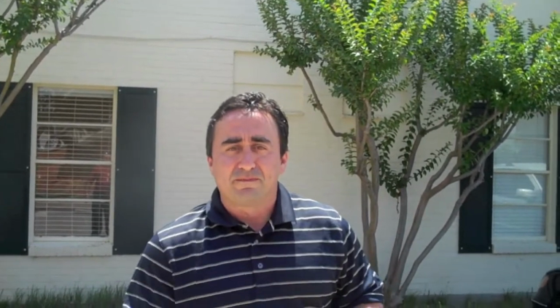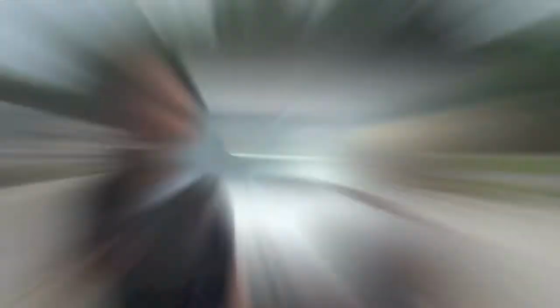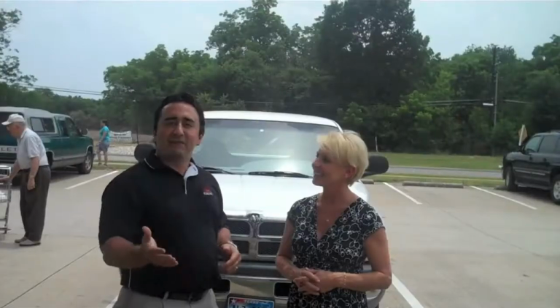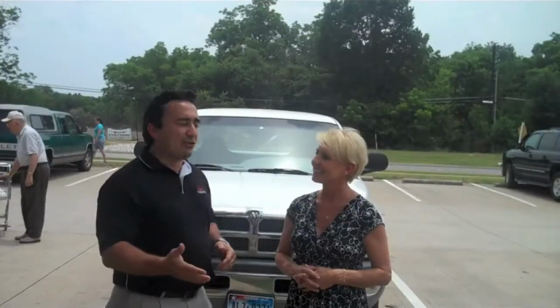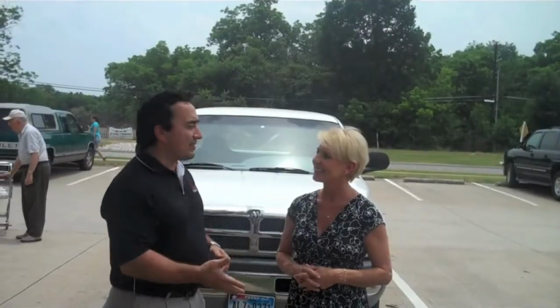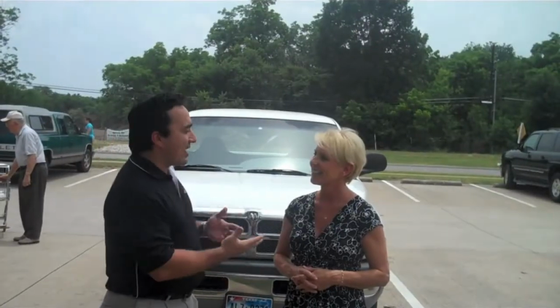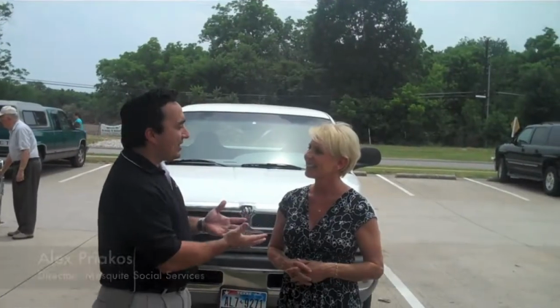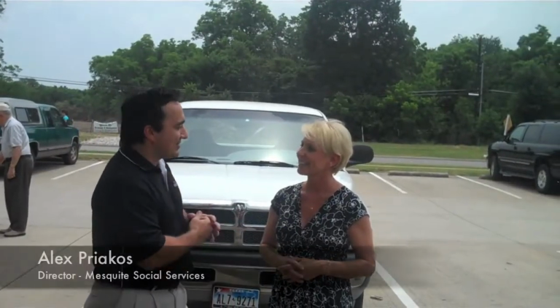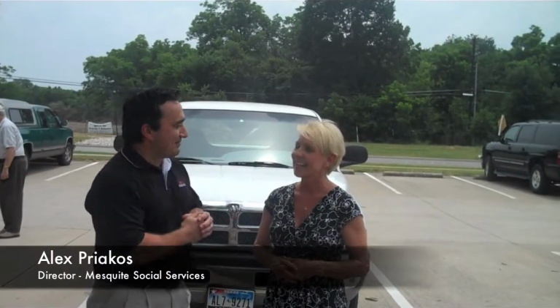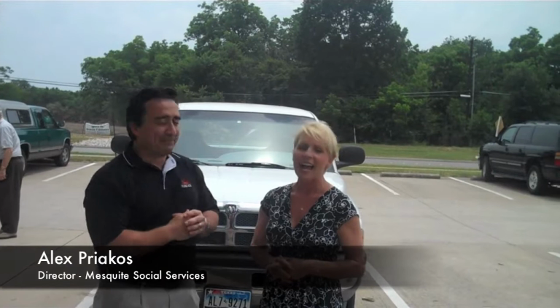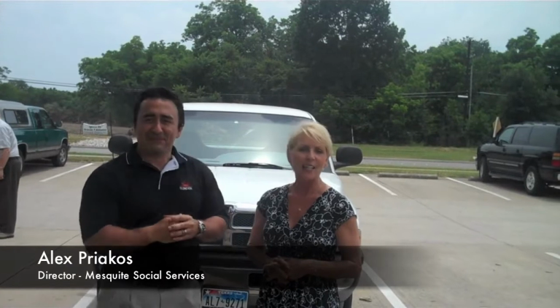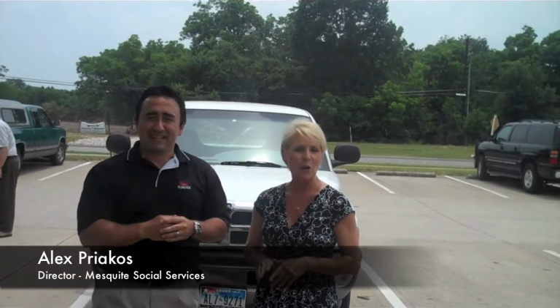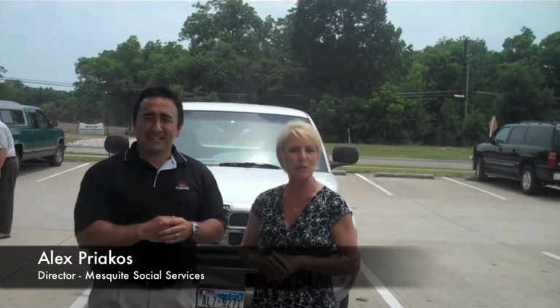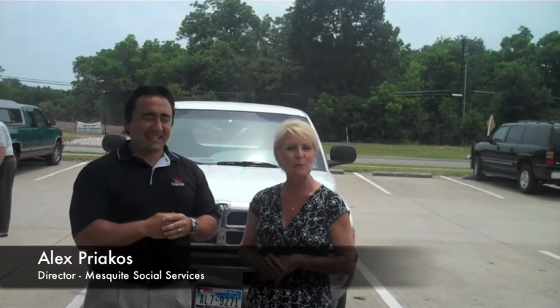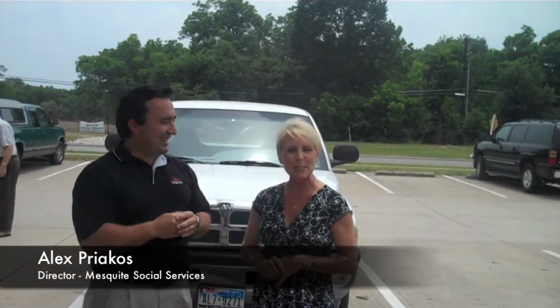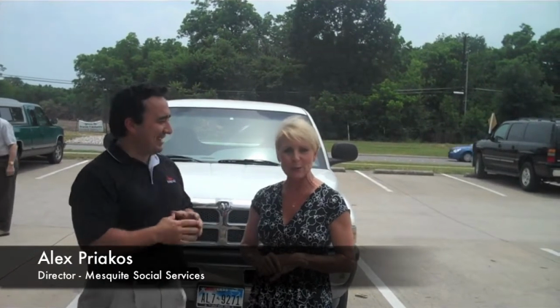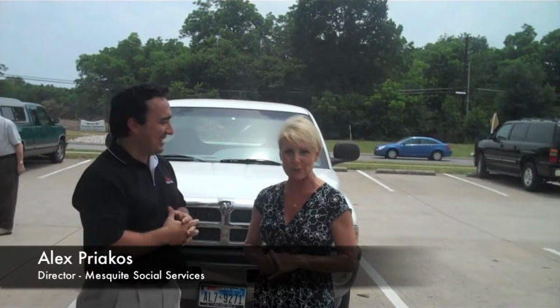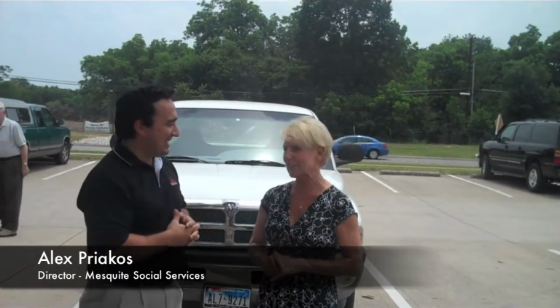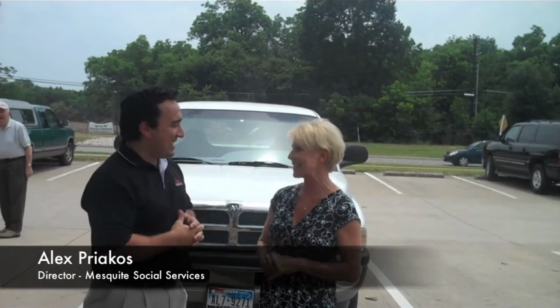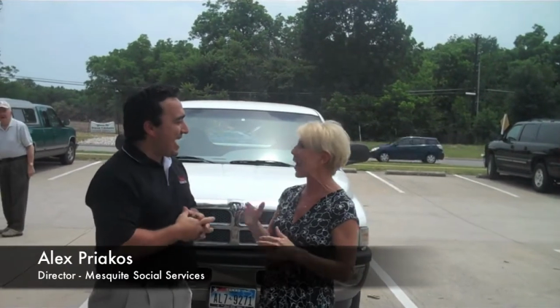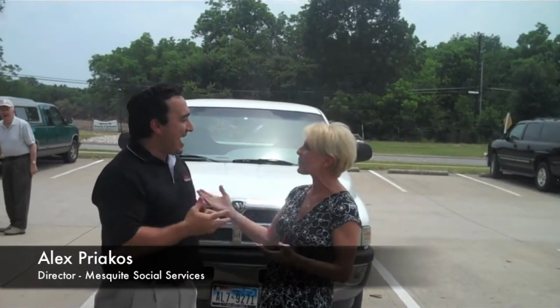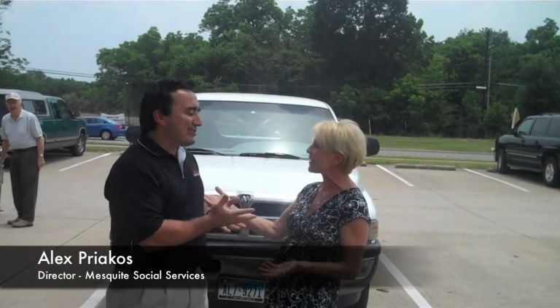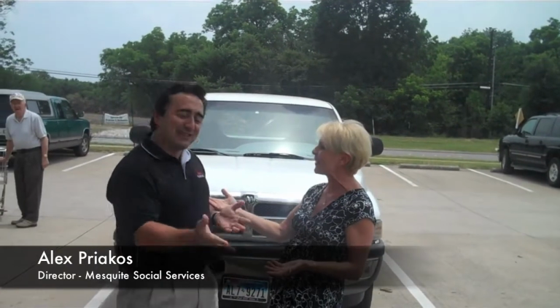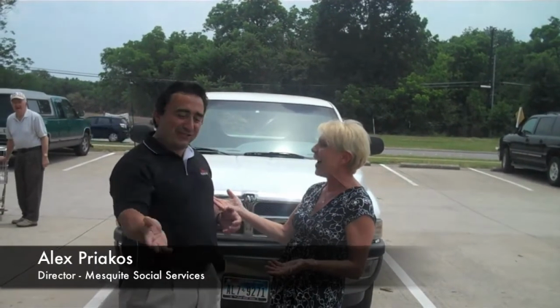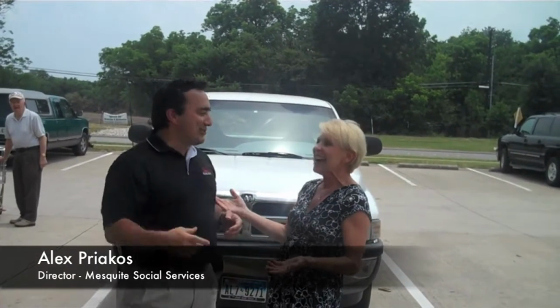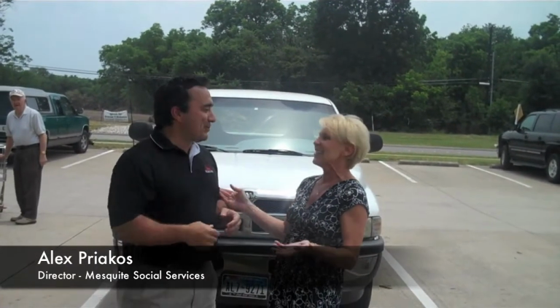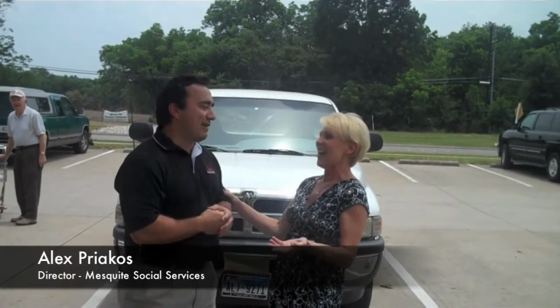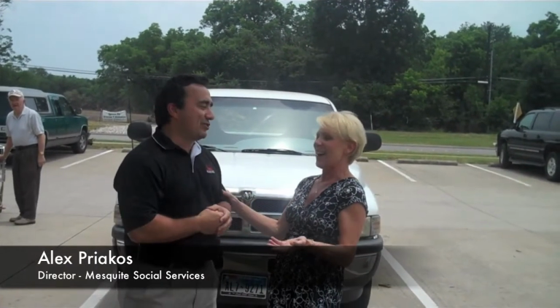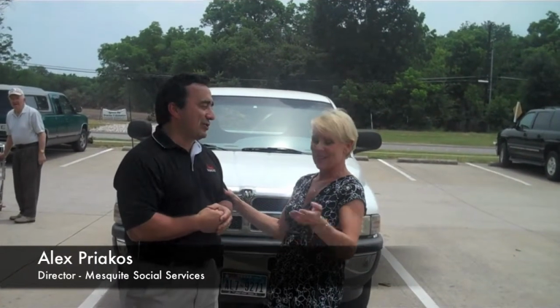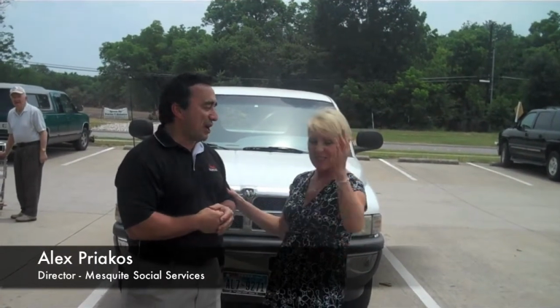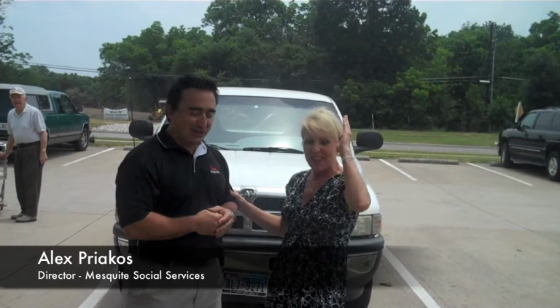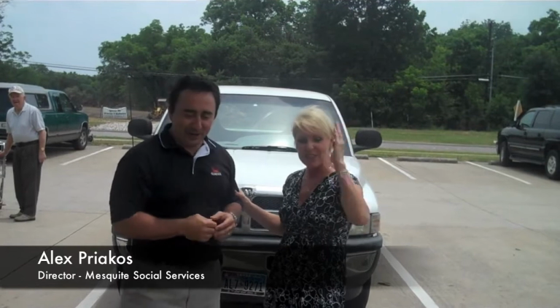I have their director, Alex. Alex Priyac is with Mesquite Social Services. Alex, thanks so much for having us do this project for you.